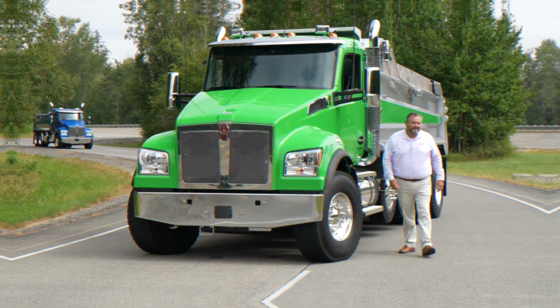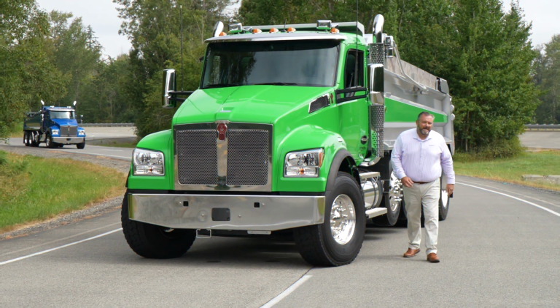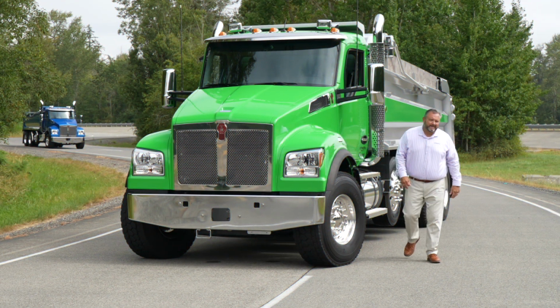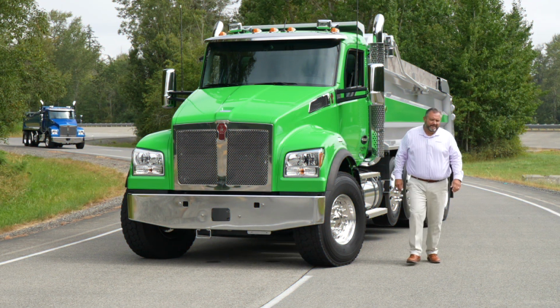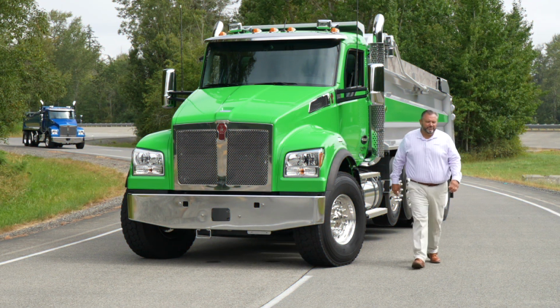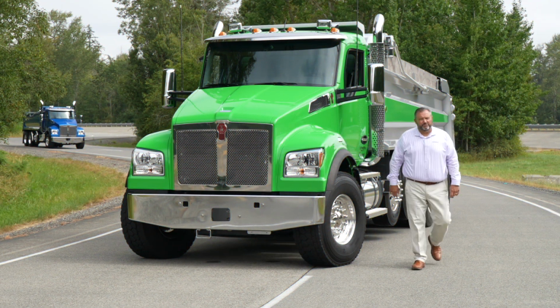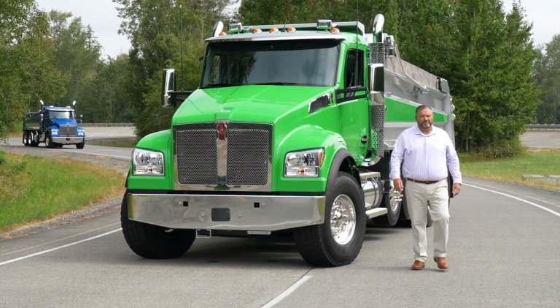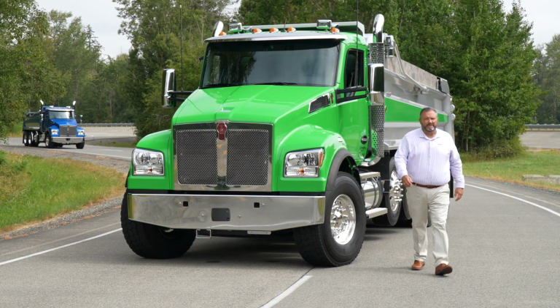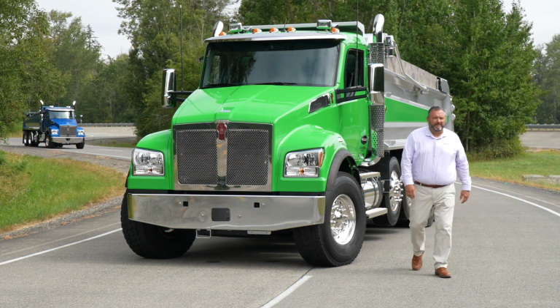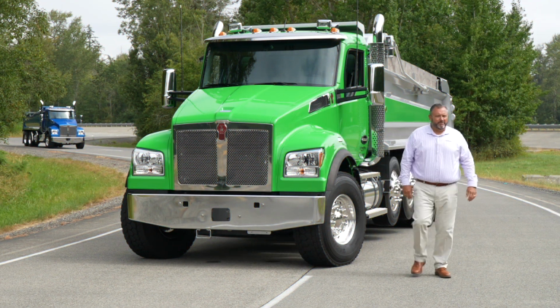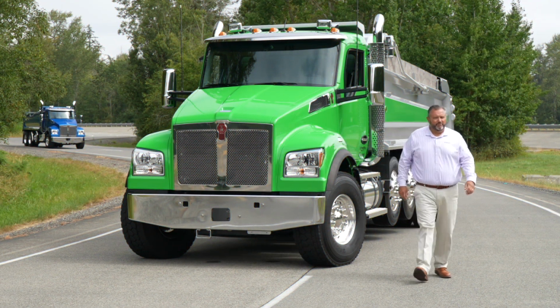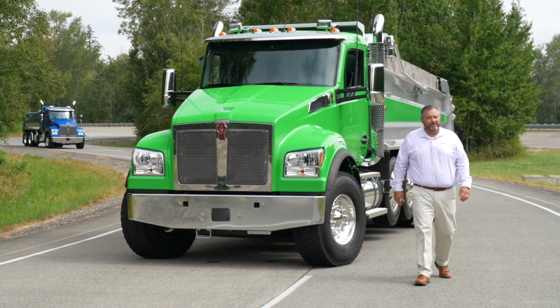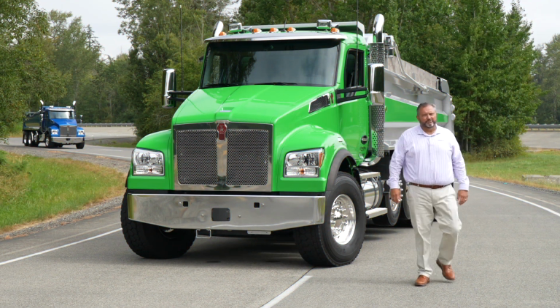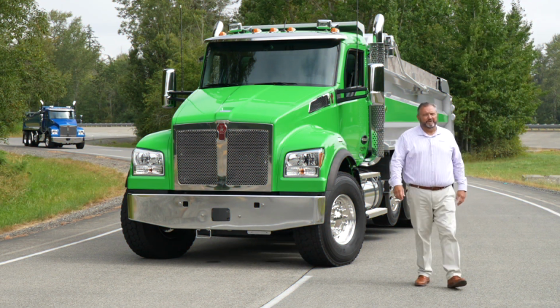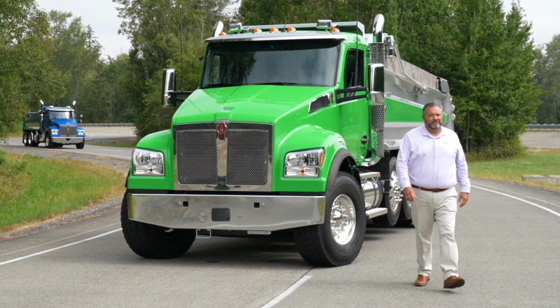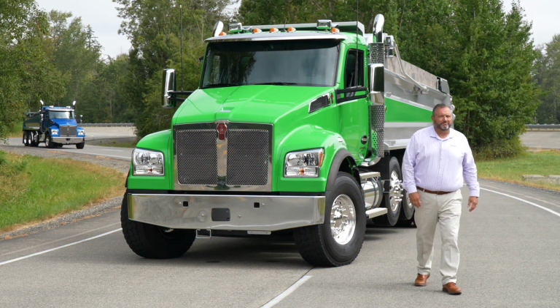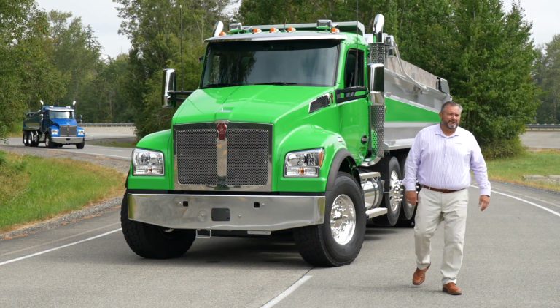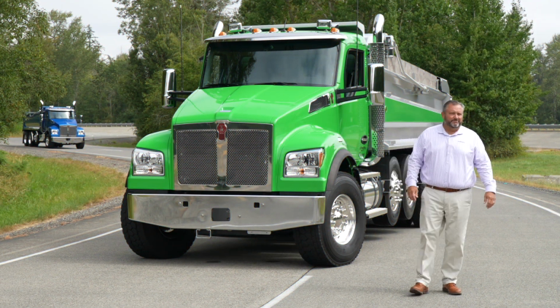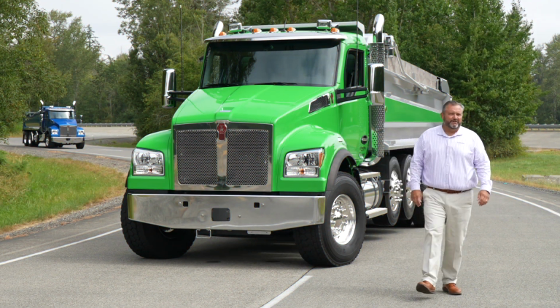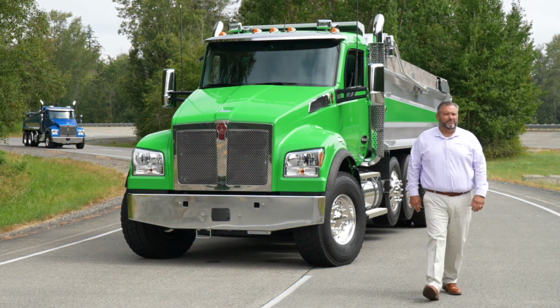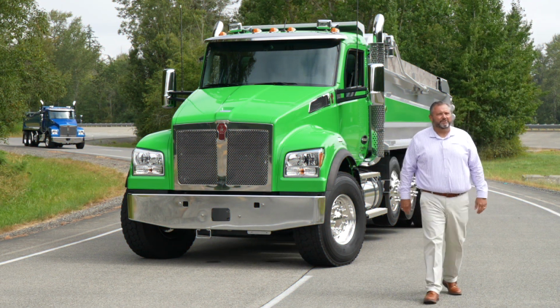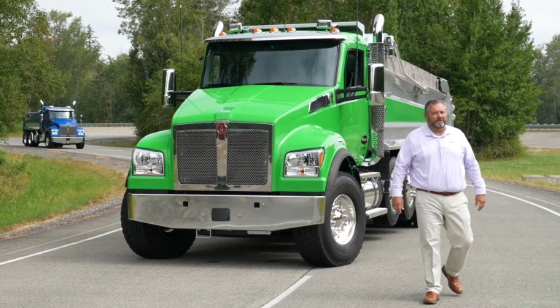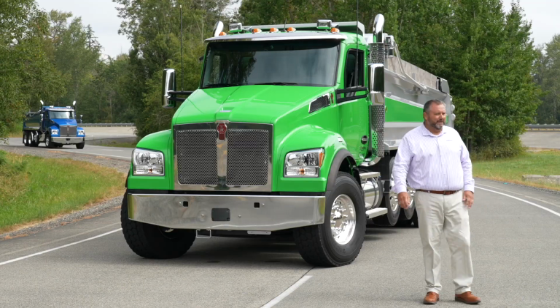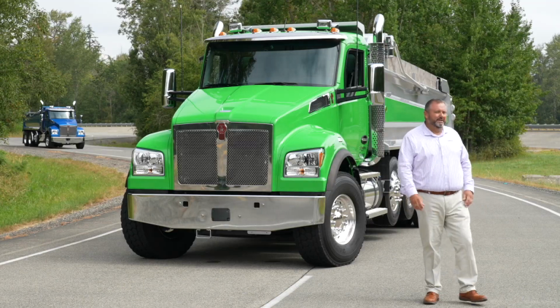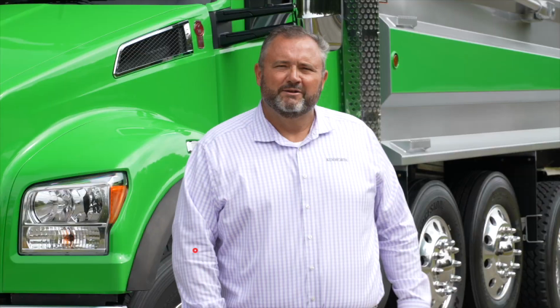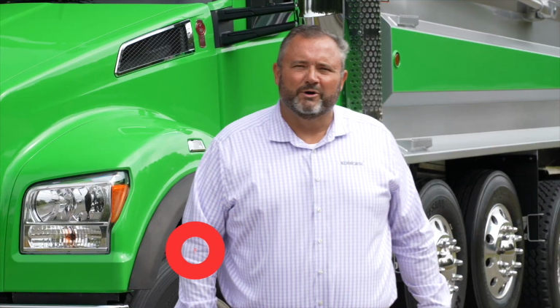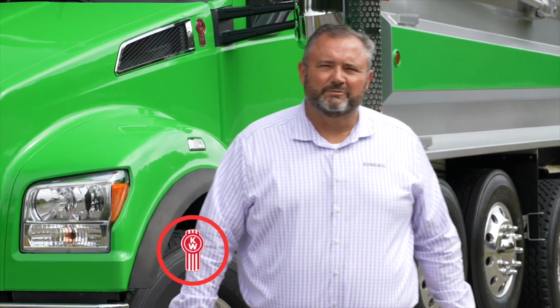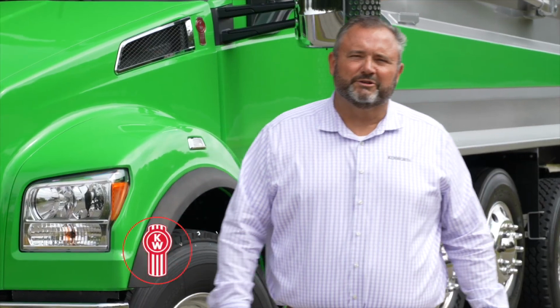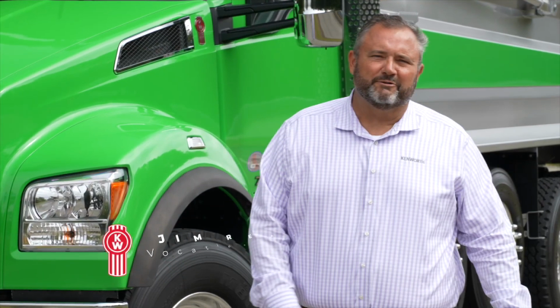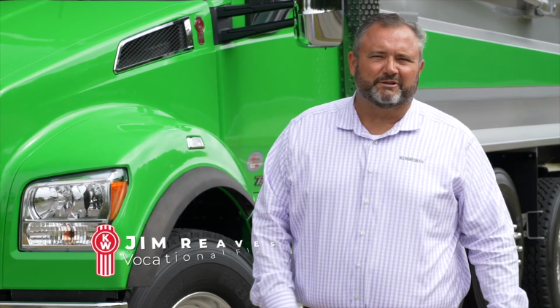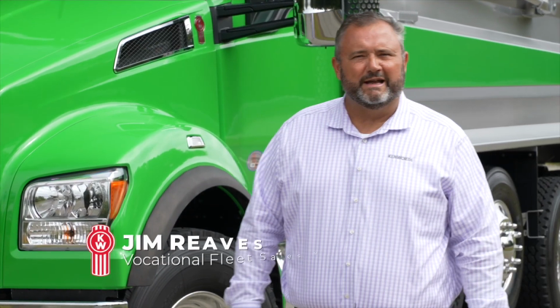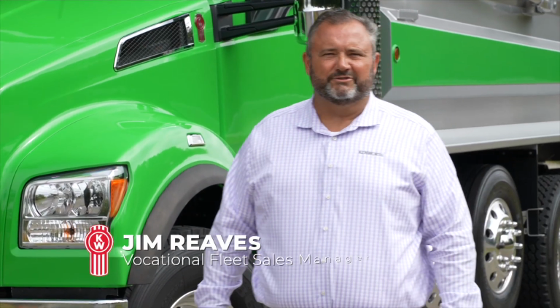Hi, I'm Jim Reeves. I'm one of the vocational fleet sales managers at Kenworth Truck Company. Welcome to Kenworth Connects.